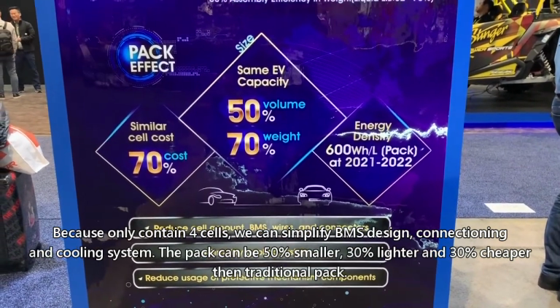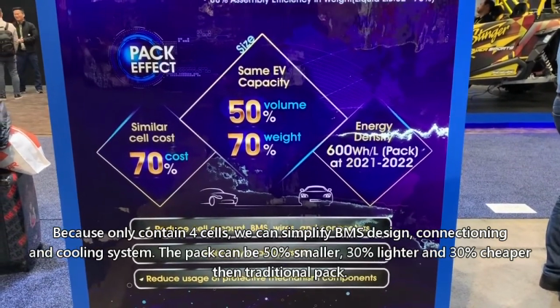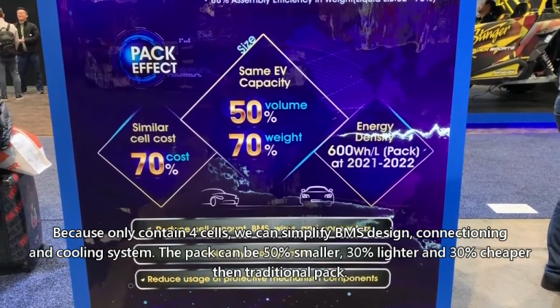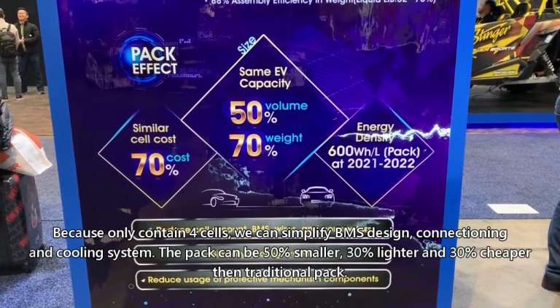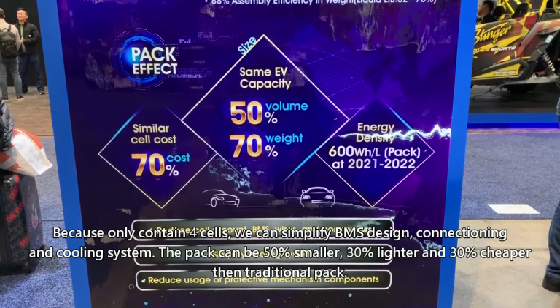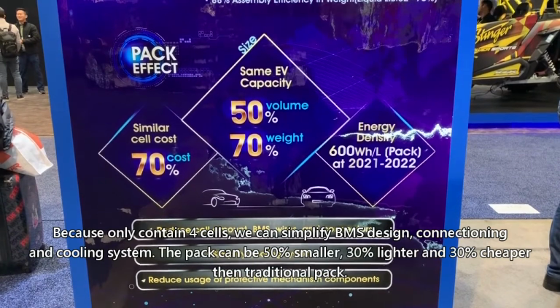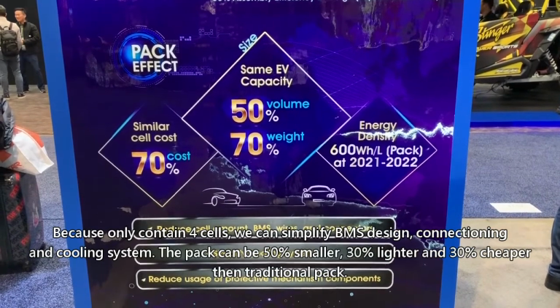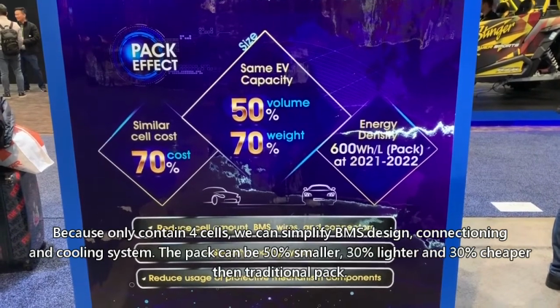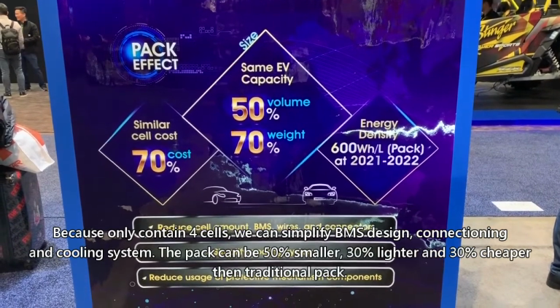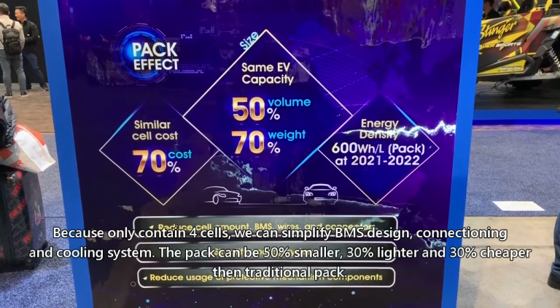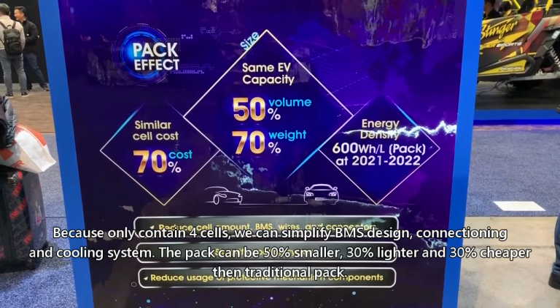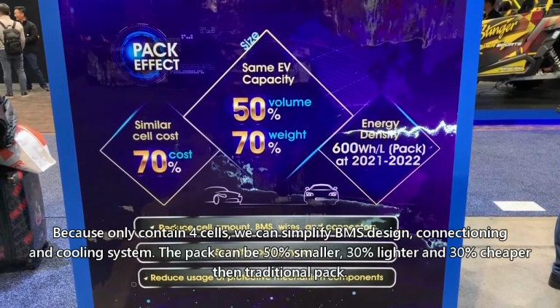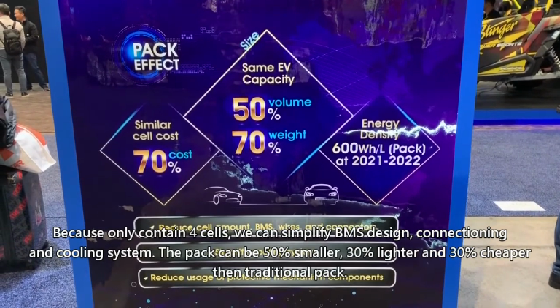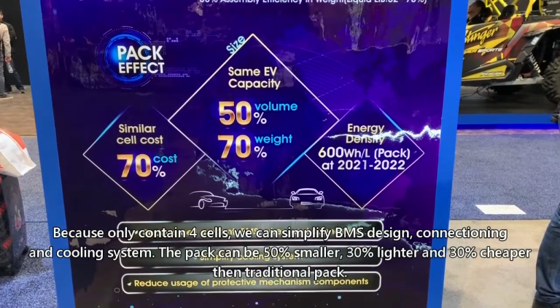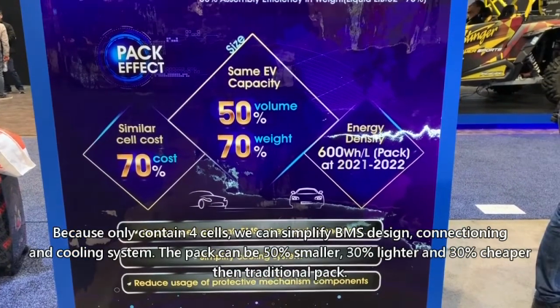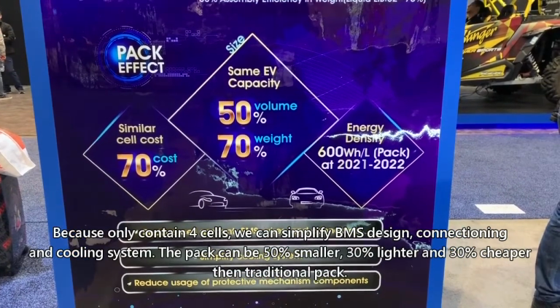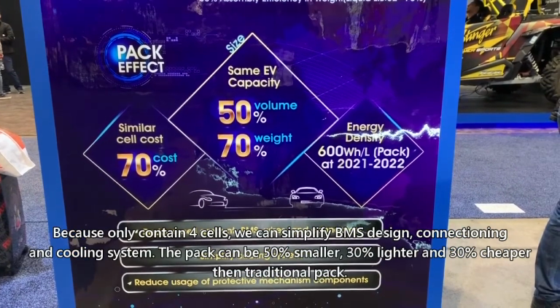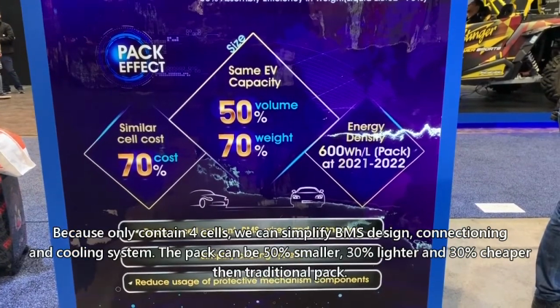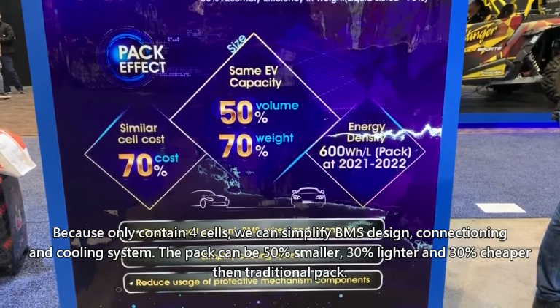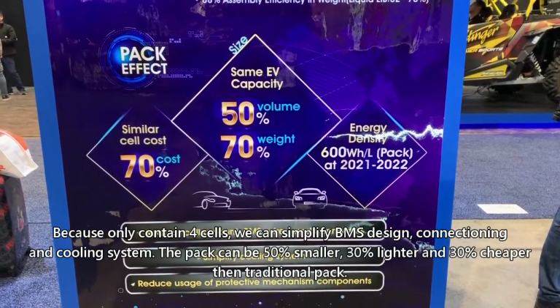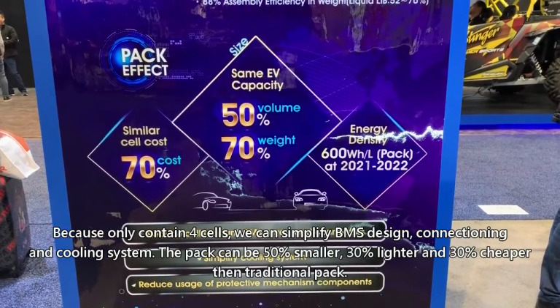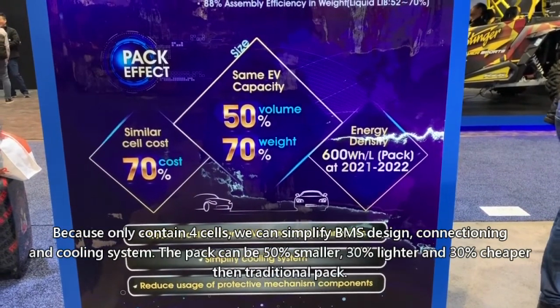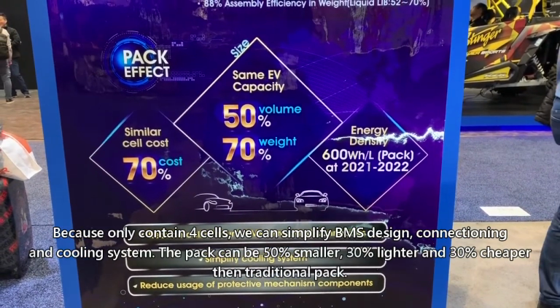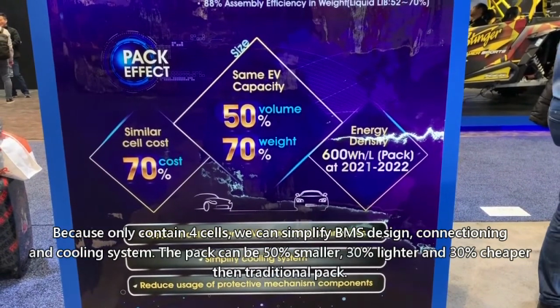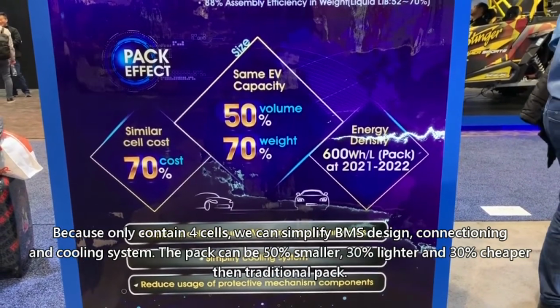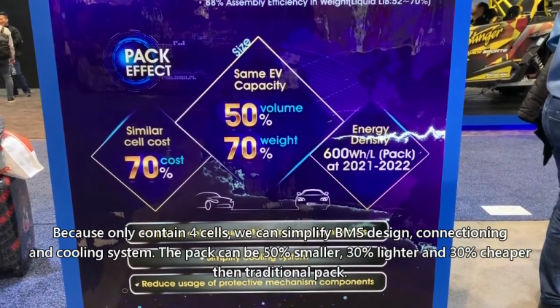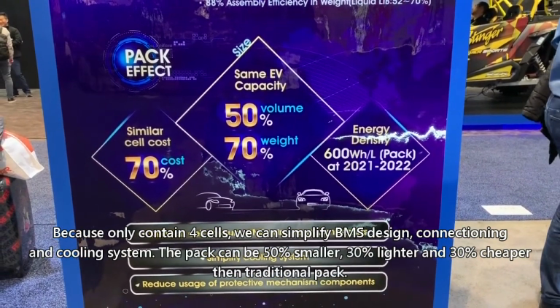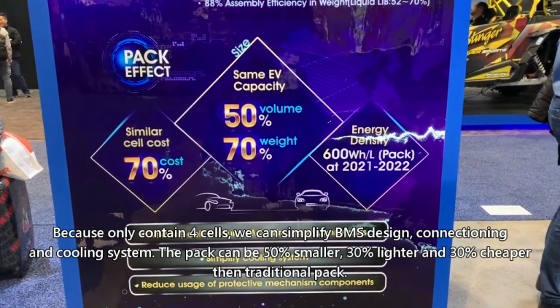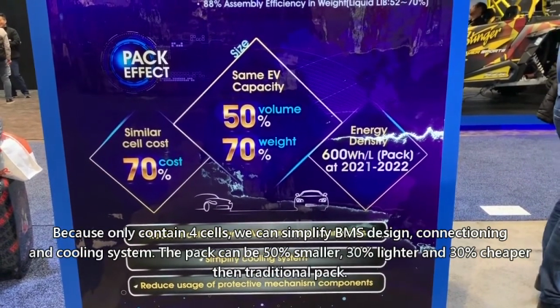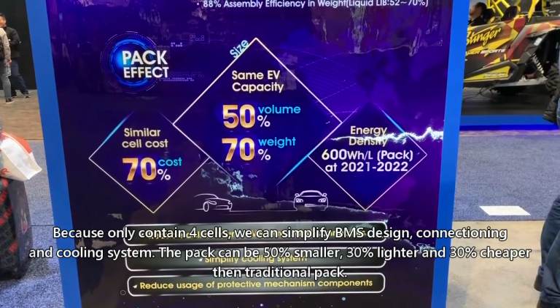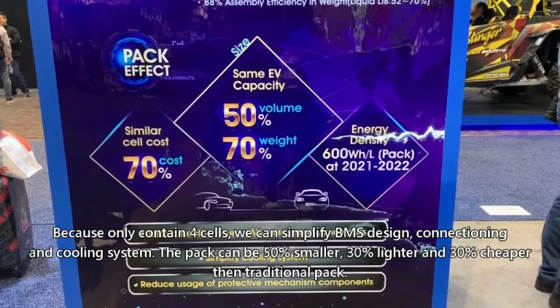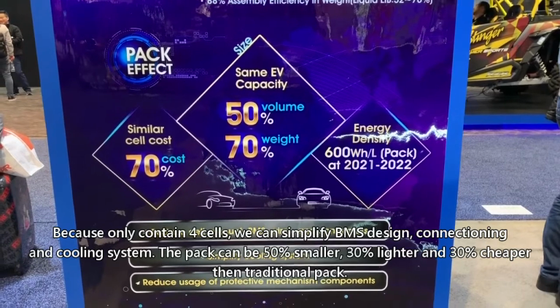Connecting and cooling system of the pack can be 50% smaller, 30% lighter,